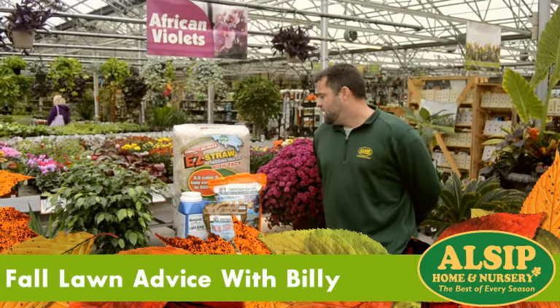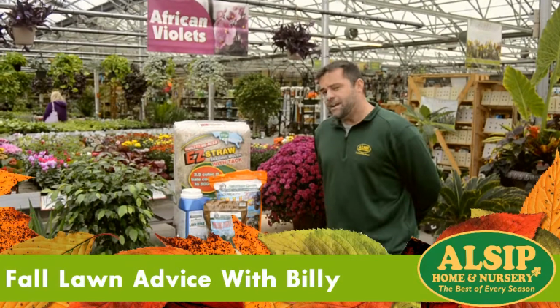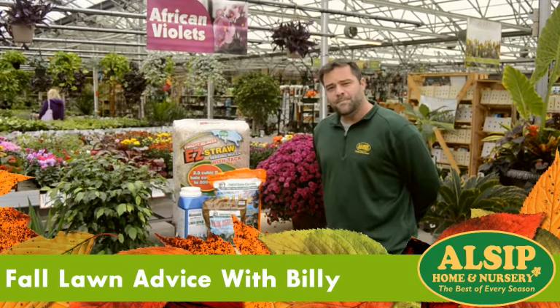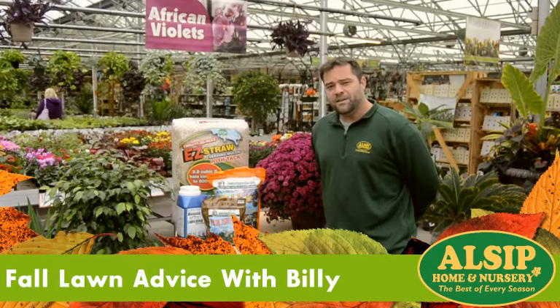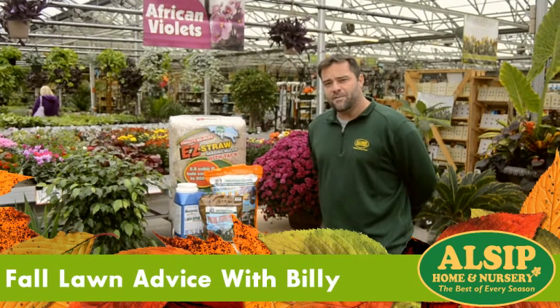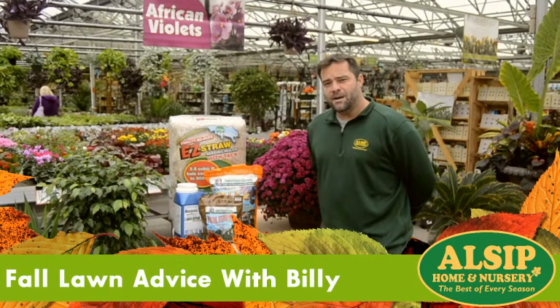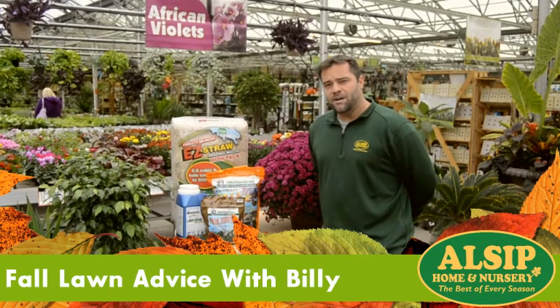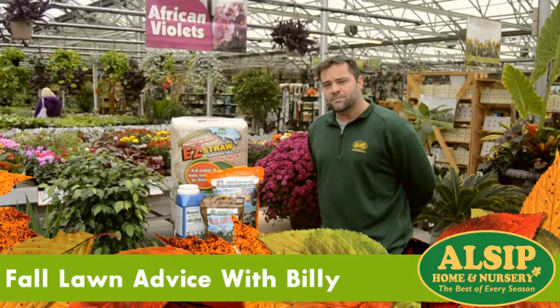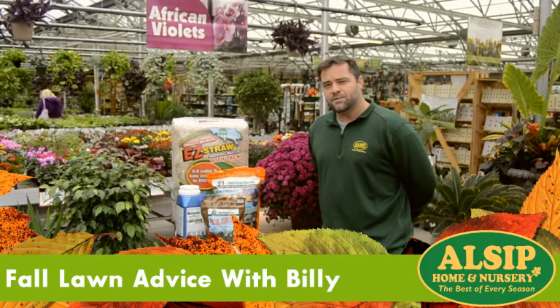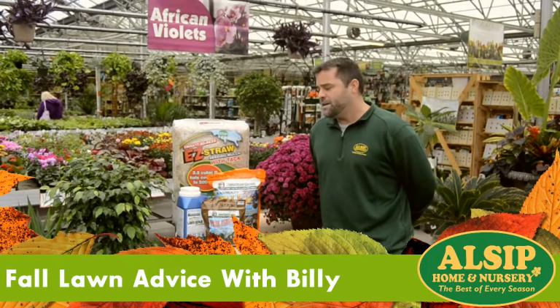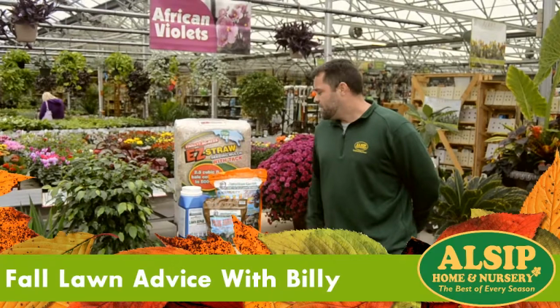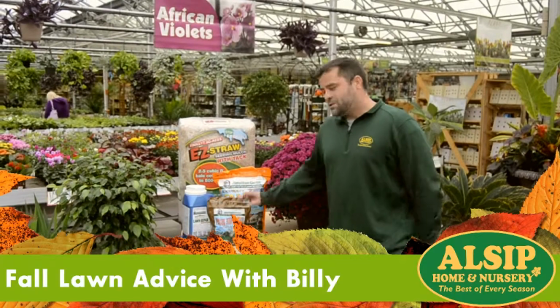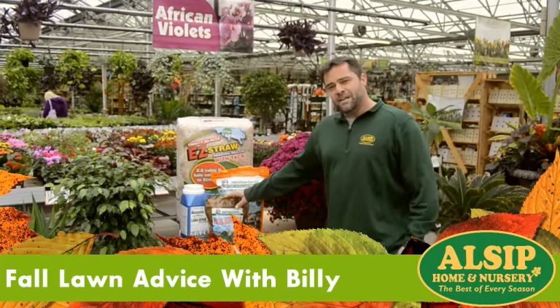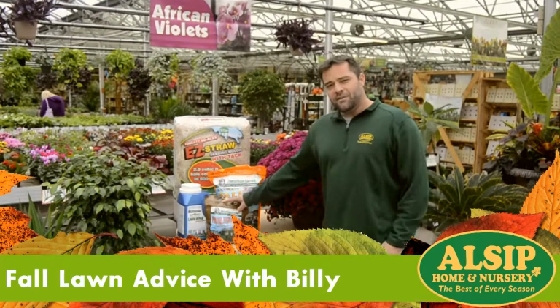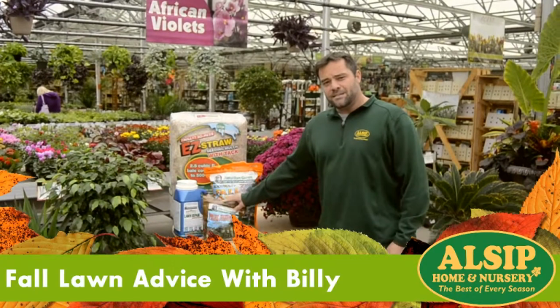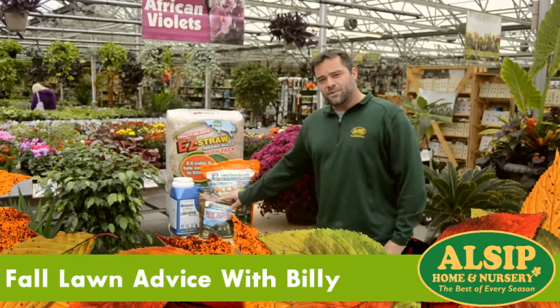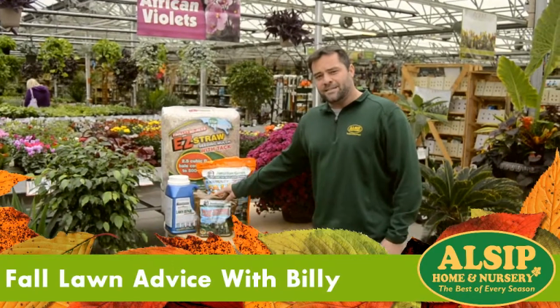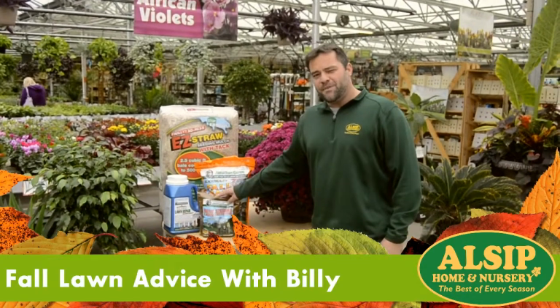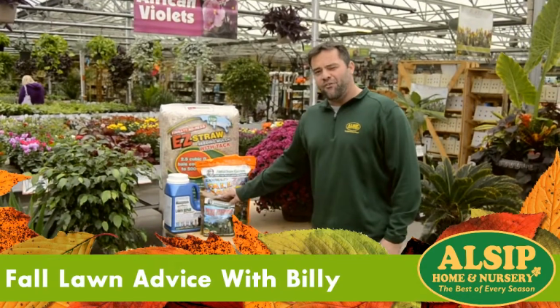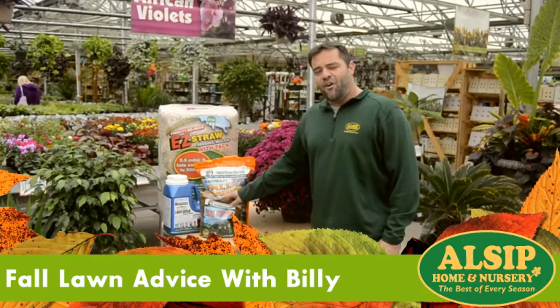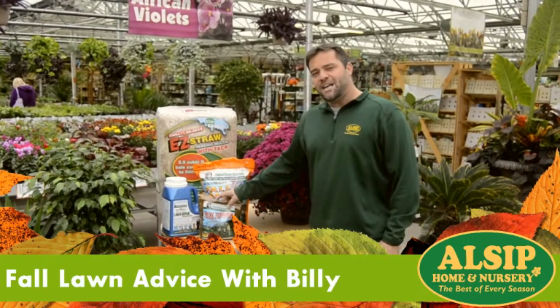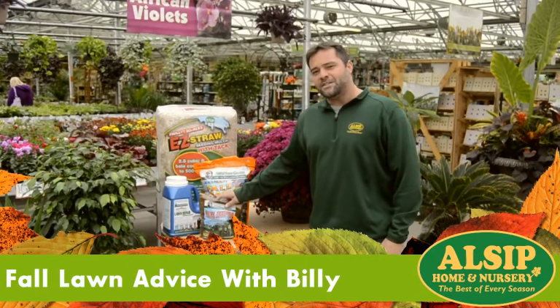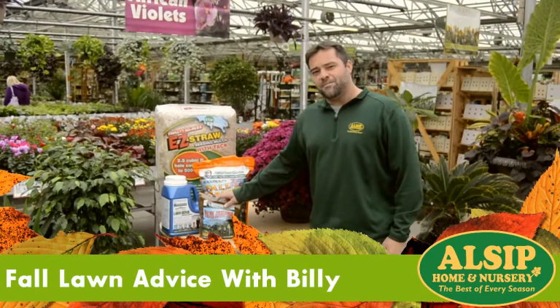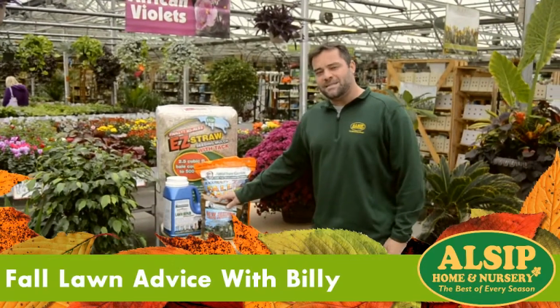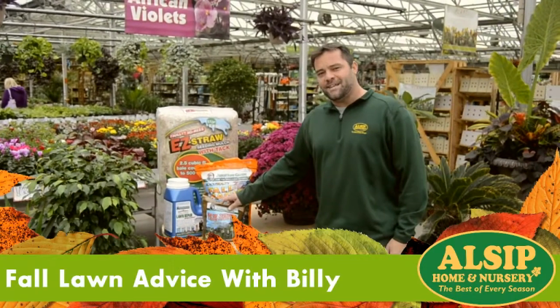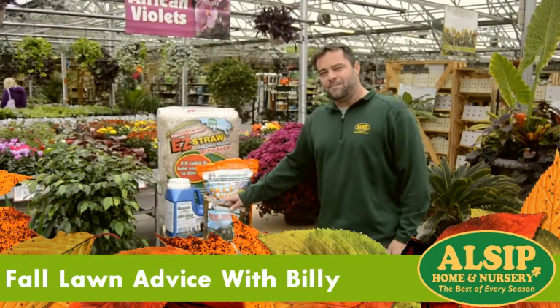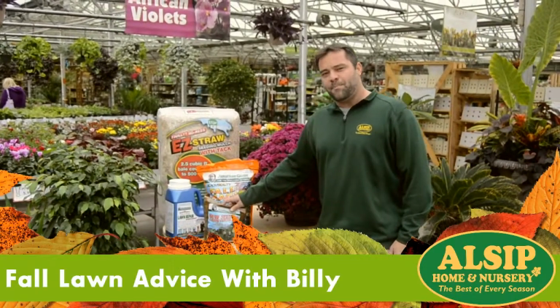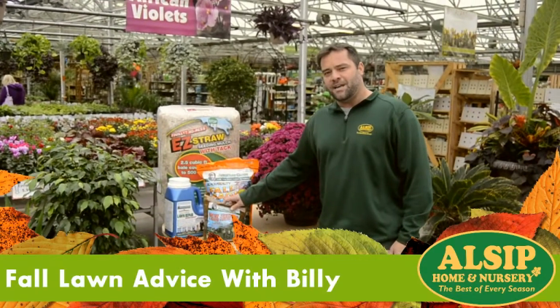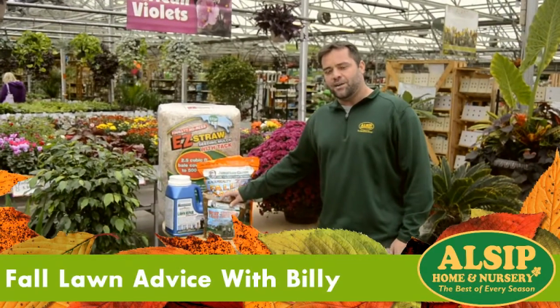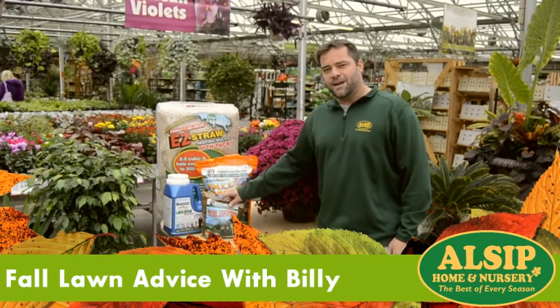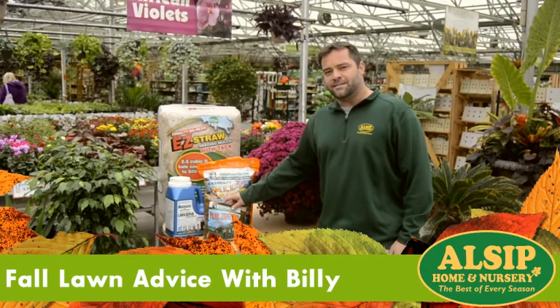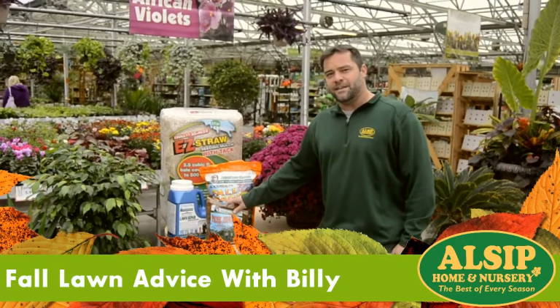Hi, I'm Billy from Alsip Nursery. I just wanted to give you guys a picture of the fall — fall is actually the best time to plant grass seed.